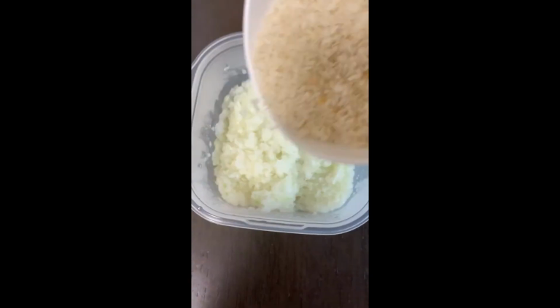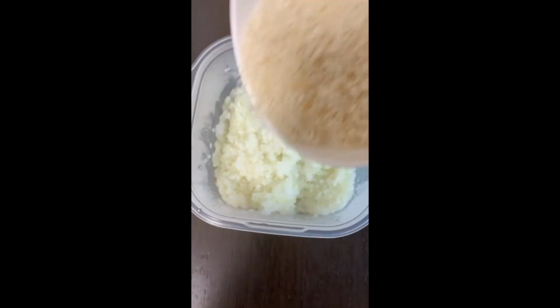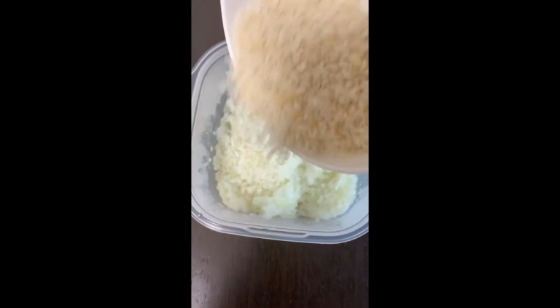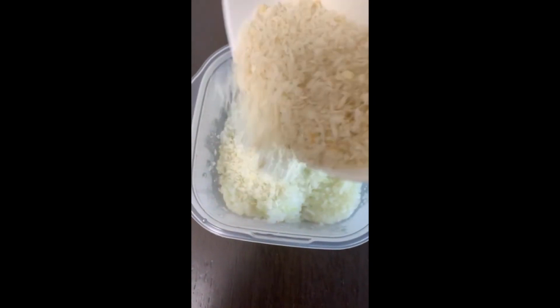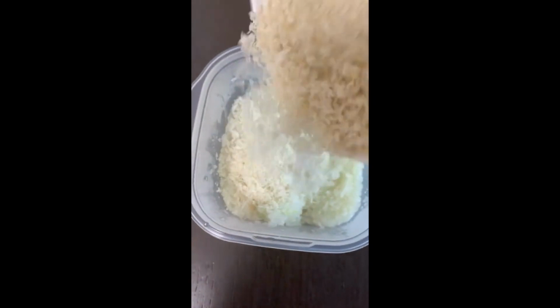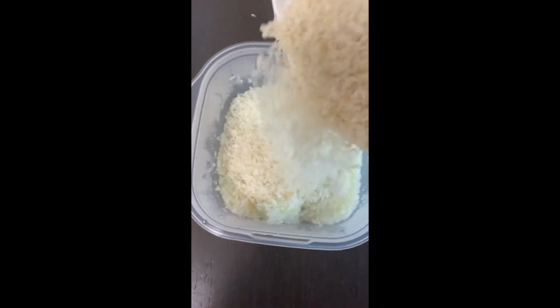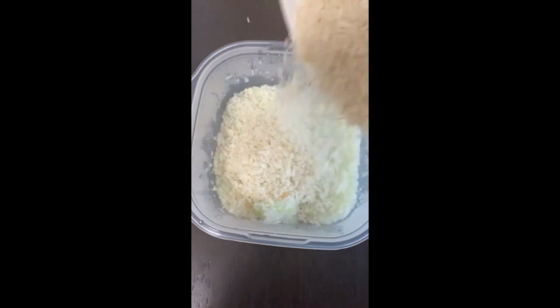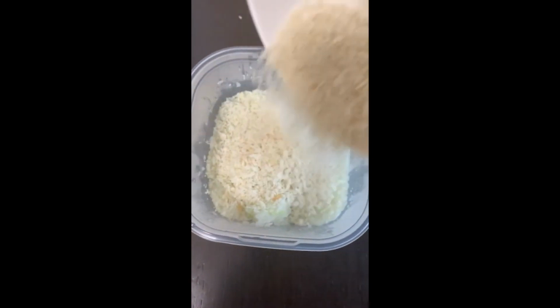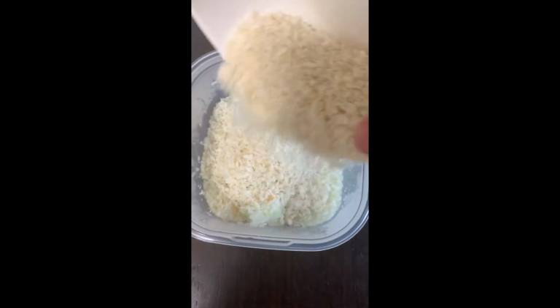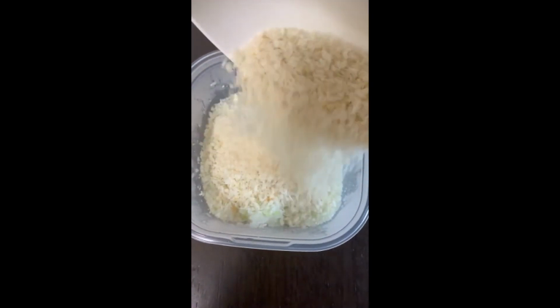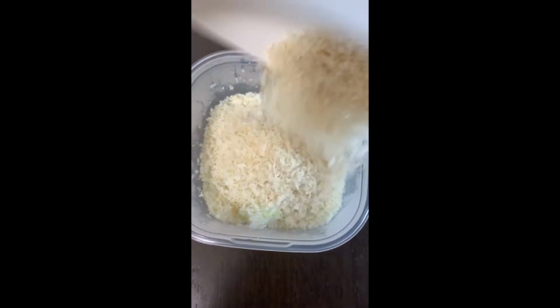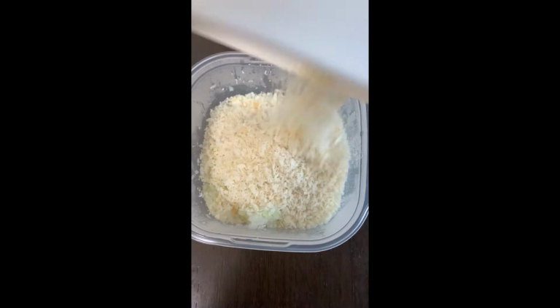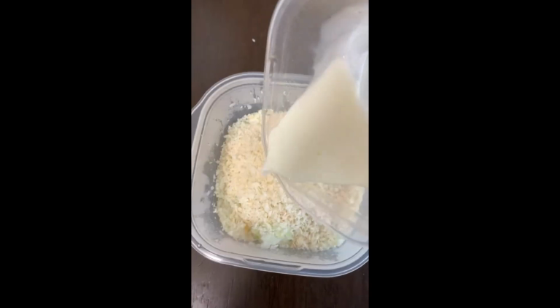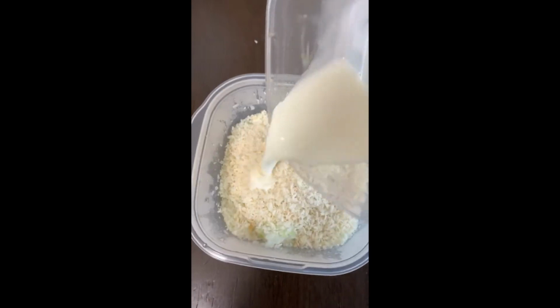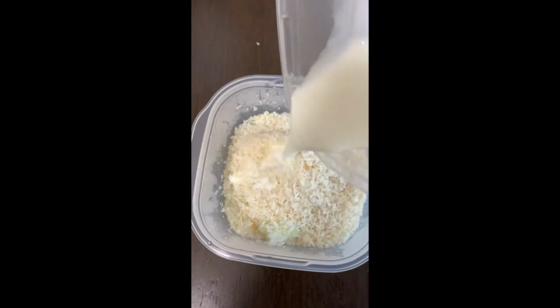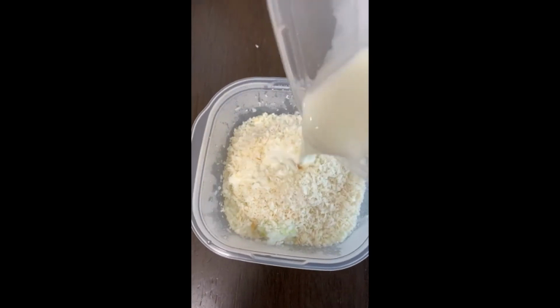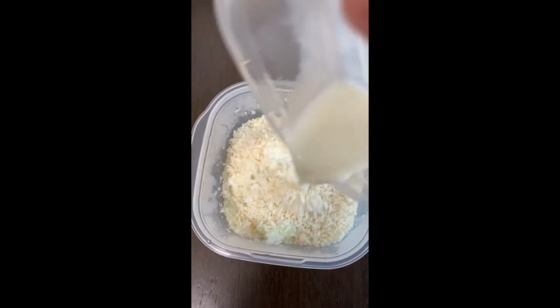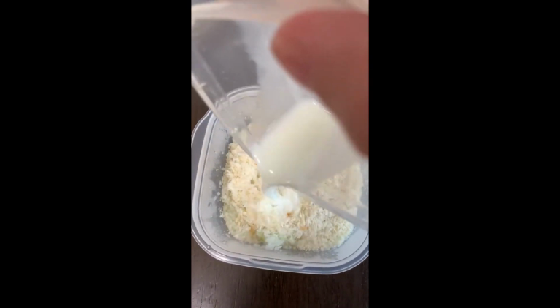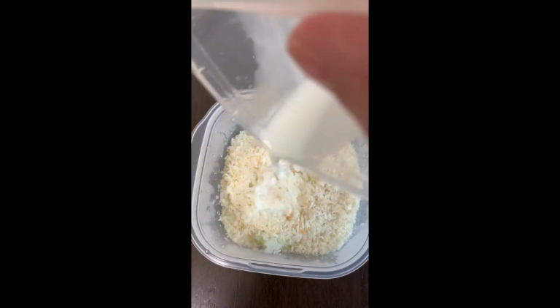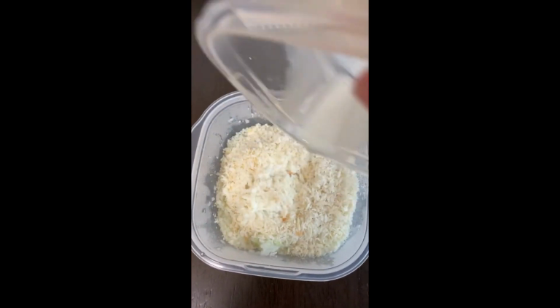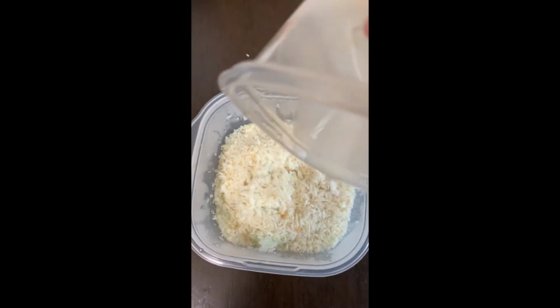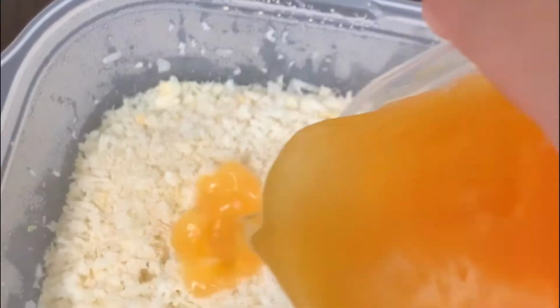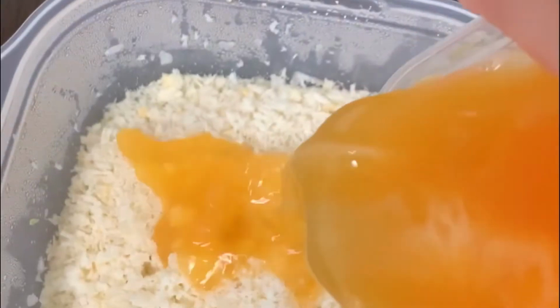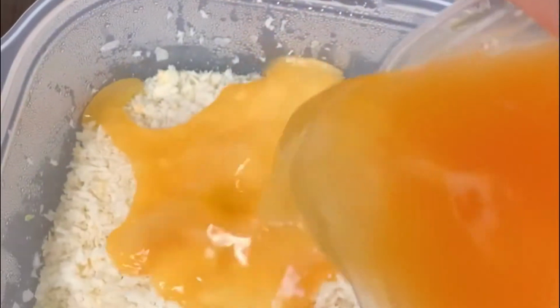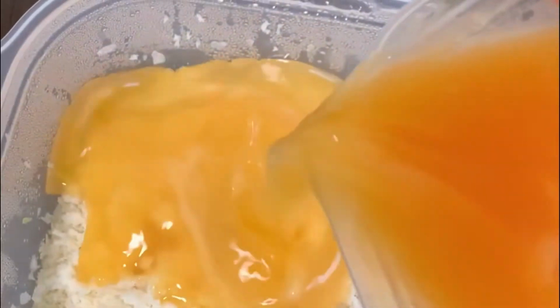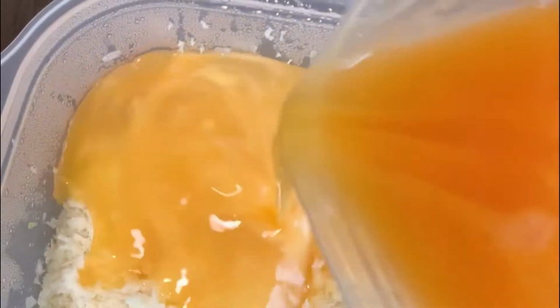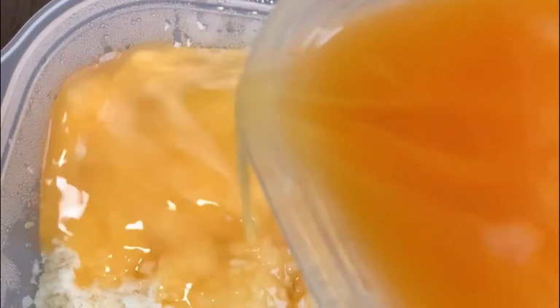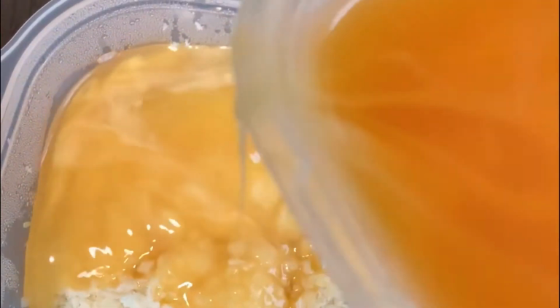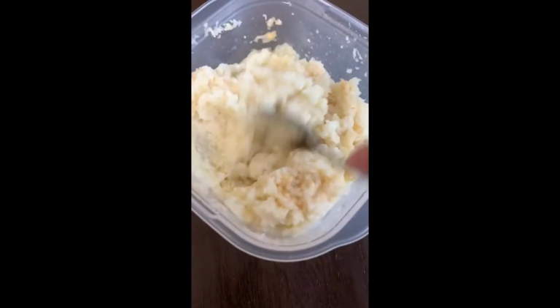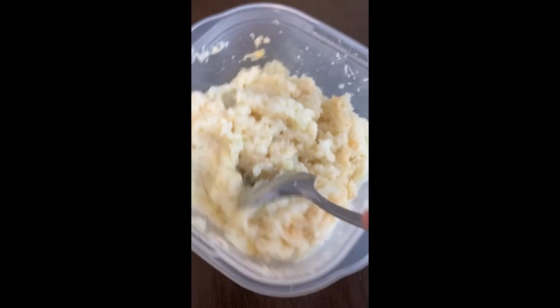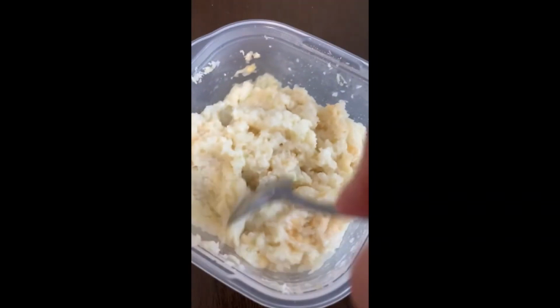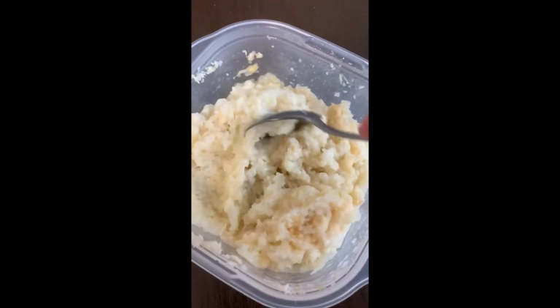Add 6 tablespoons panko breadcrumbs, 2 tablespoons milk, and half an egg. Mix.